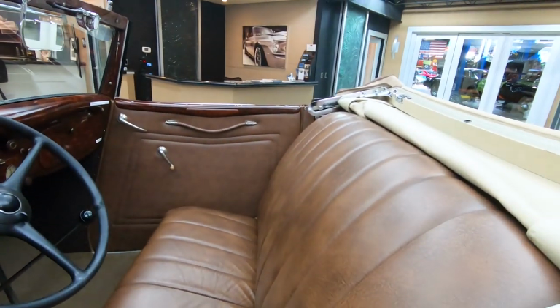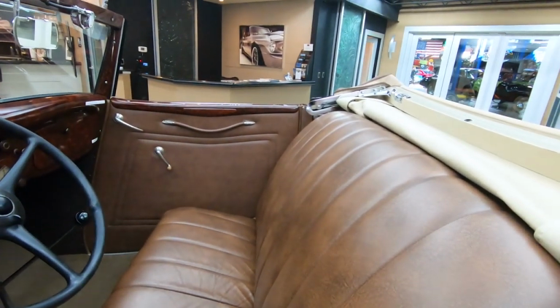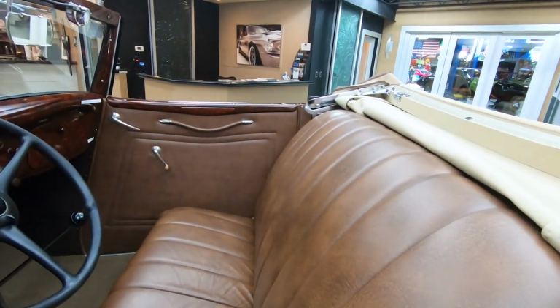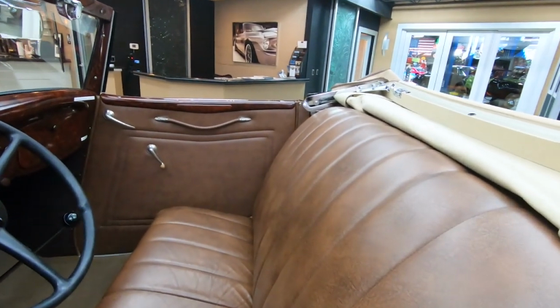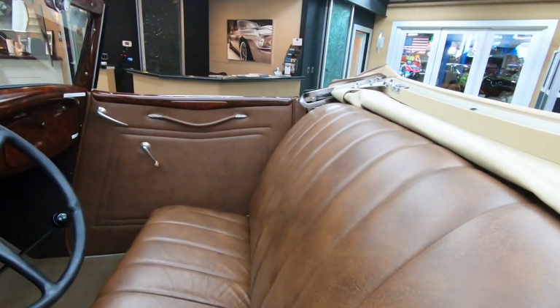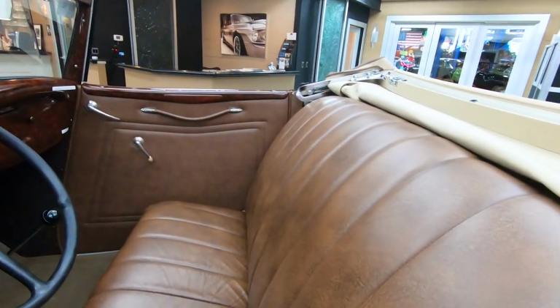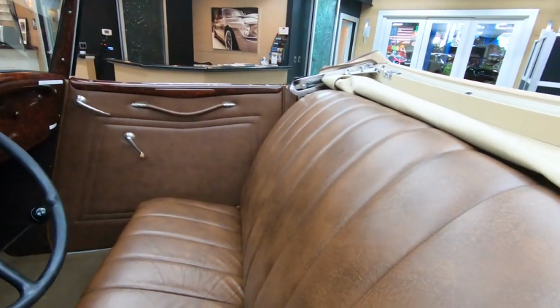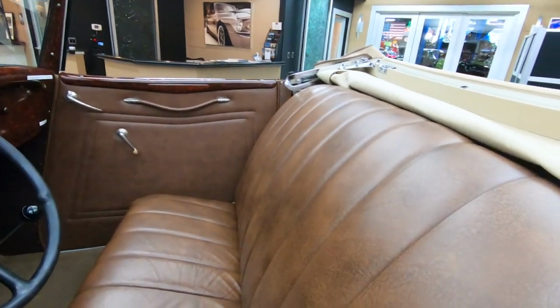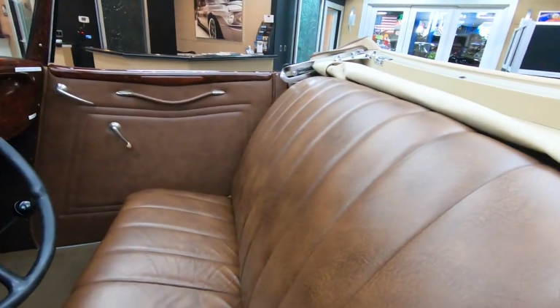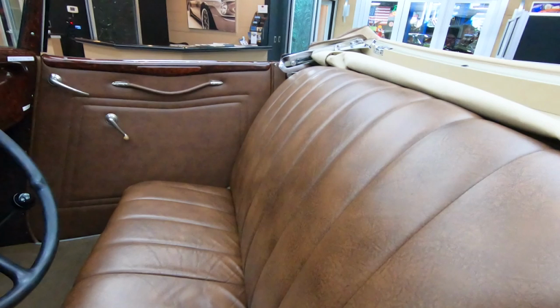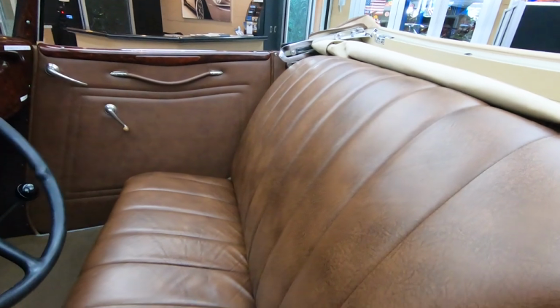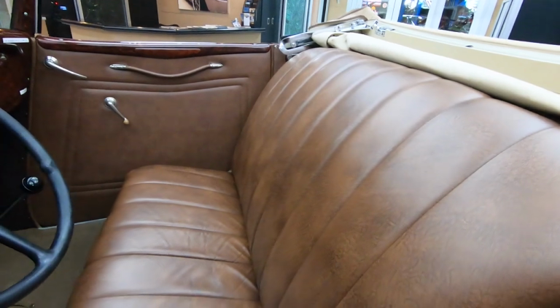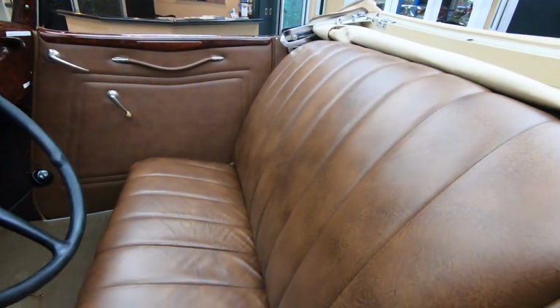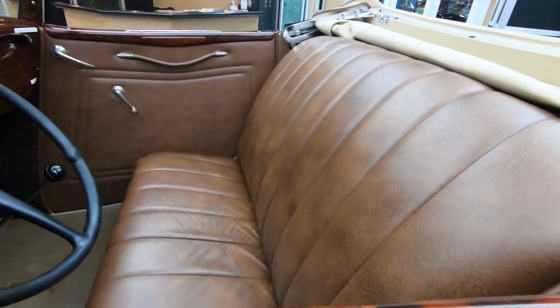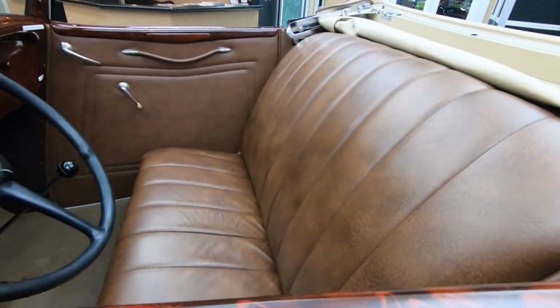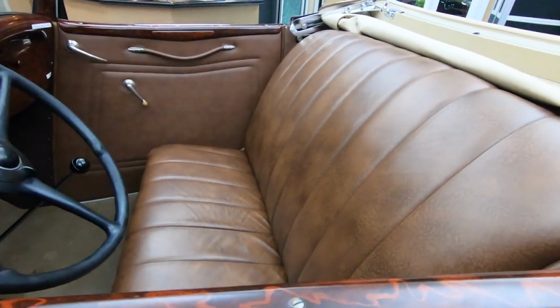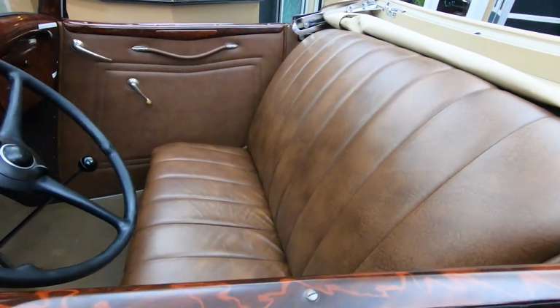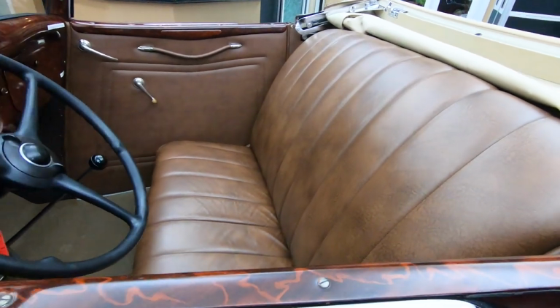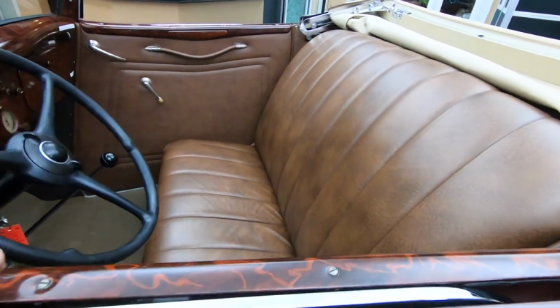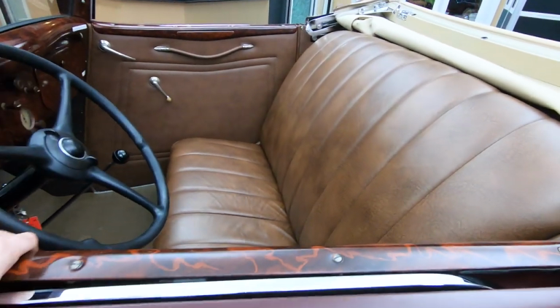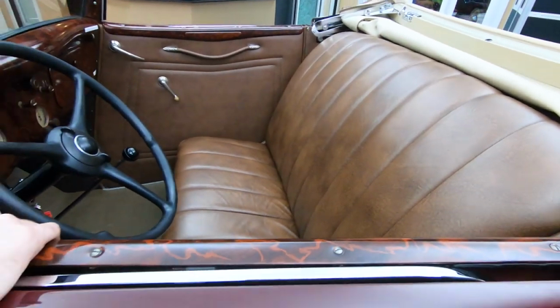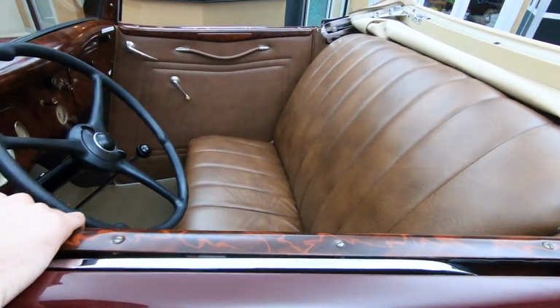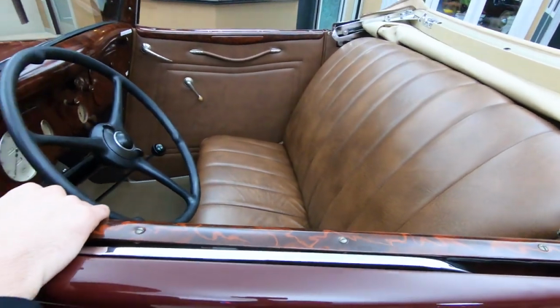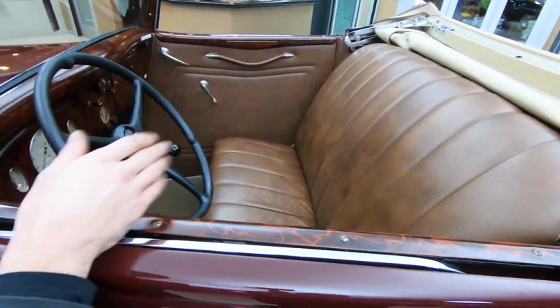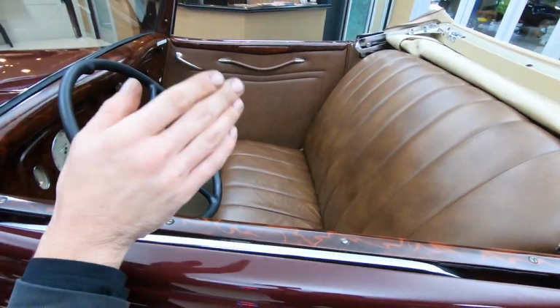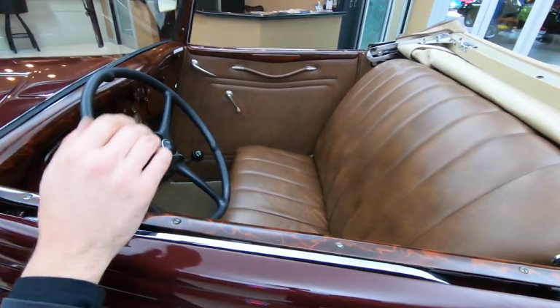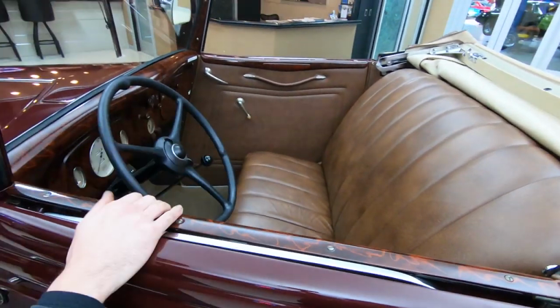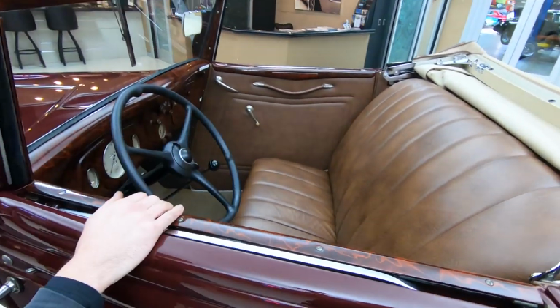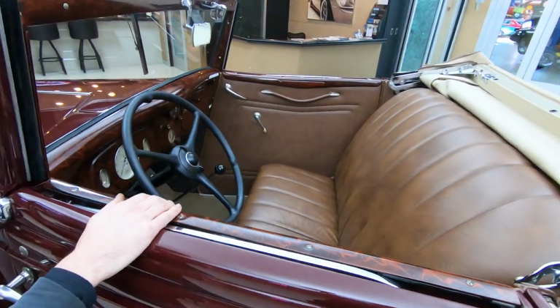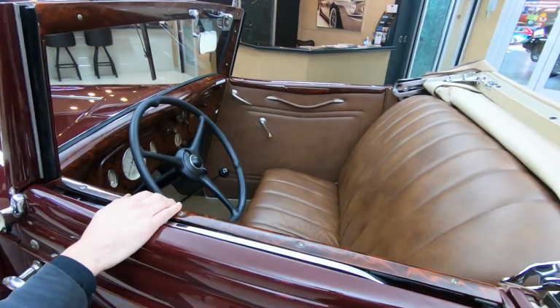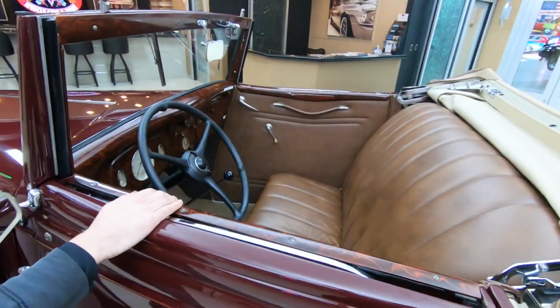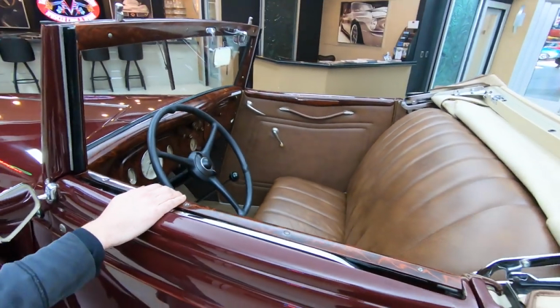The seat, obviously, is in beautiful shape. Door panels, obviously, it's all been redone. The top has also been redone. Just a beautiful restoration on this one.